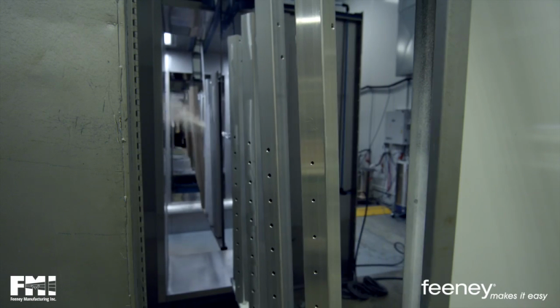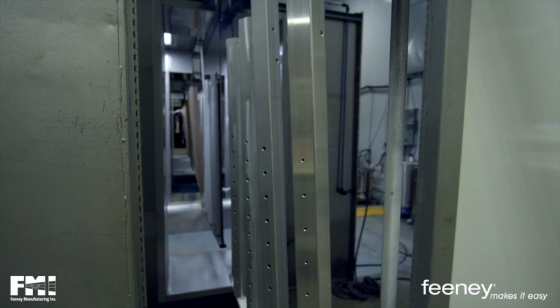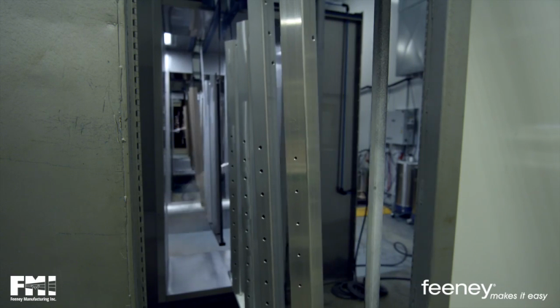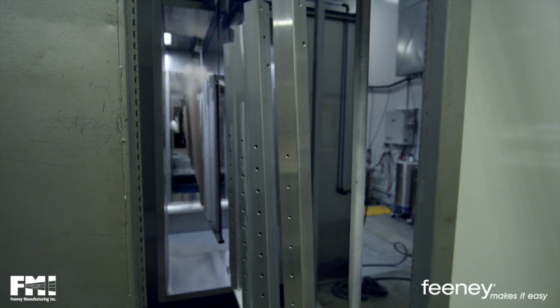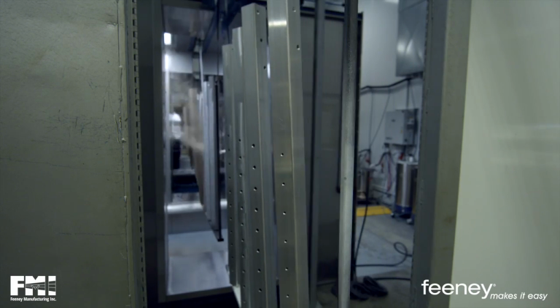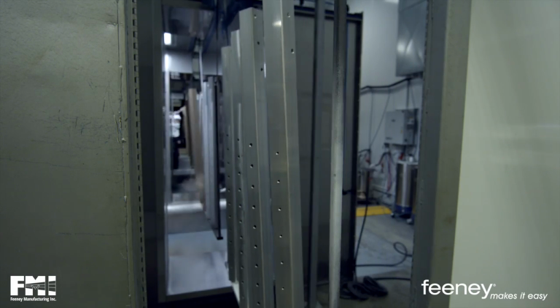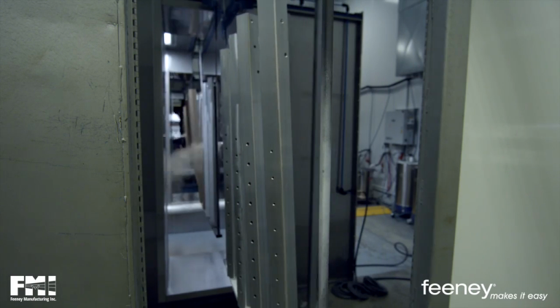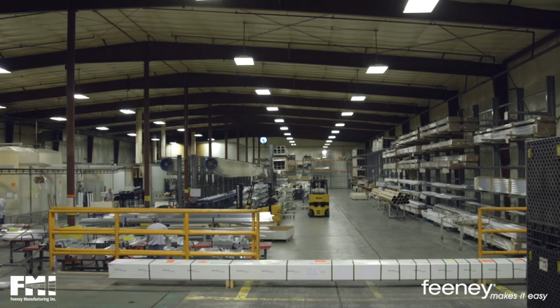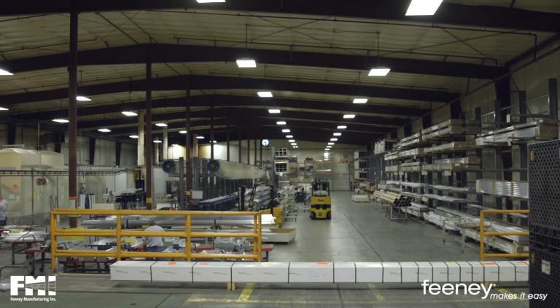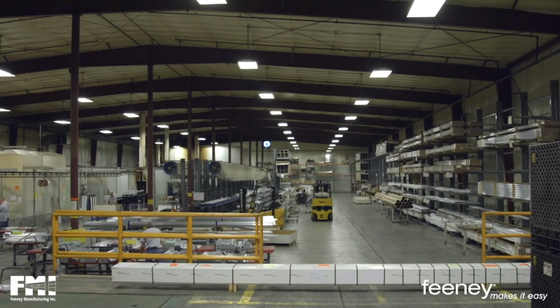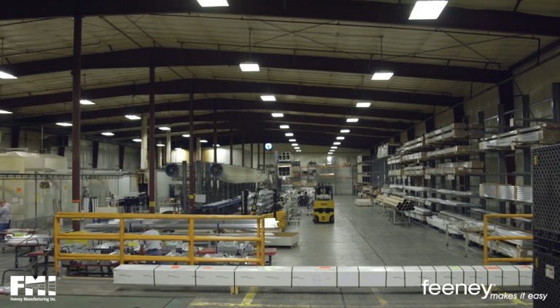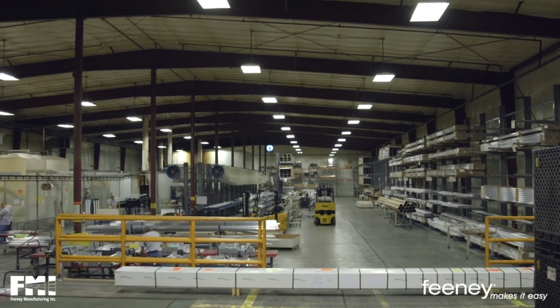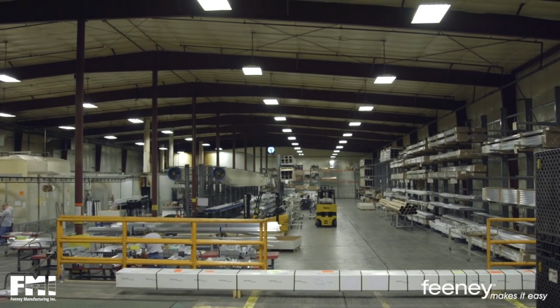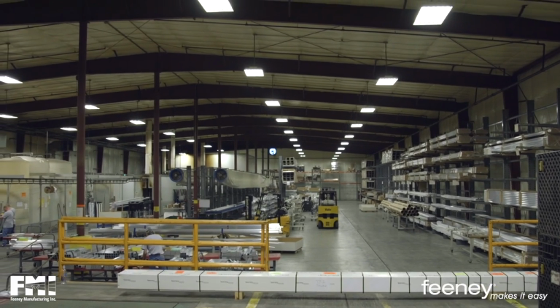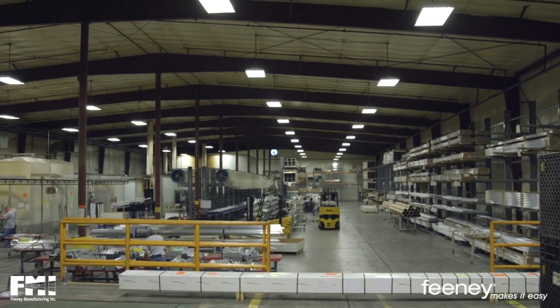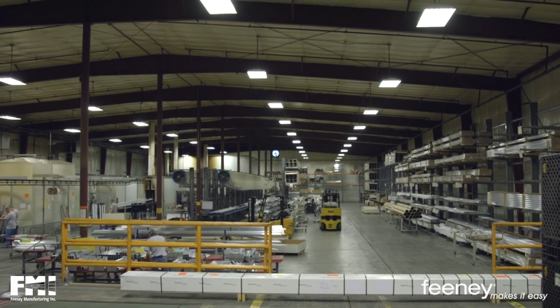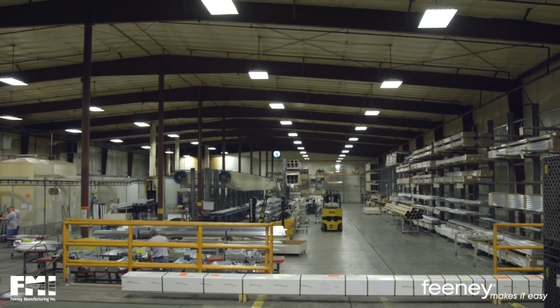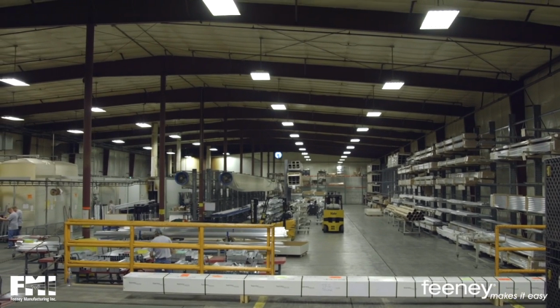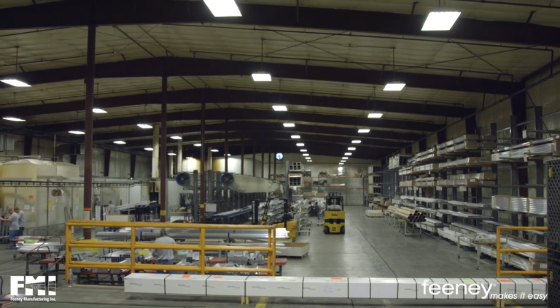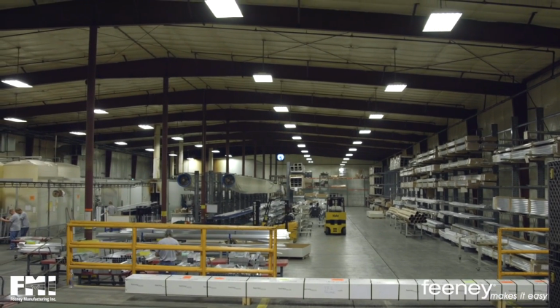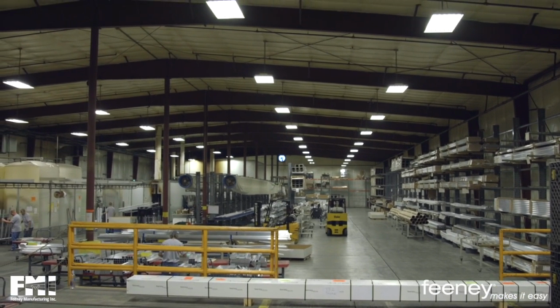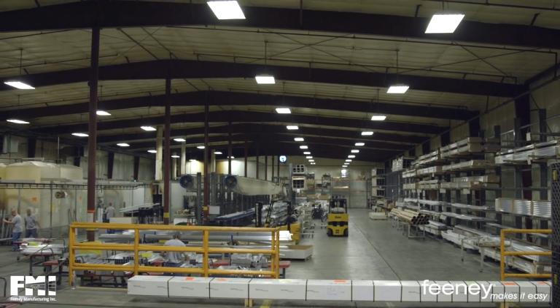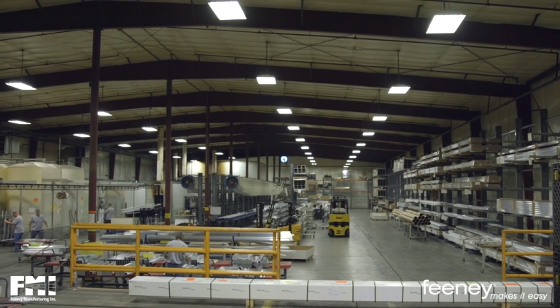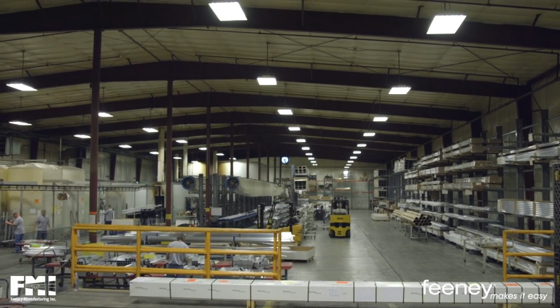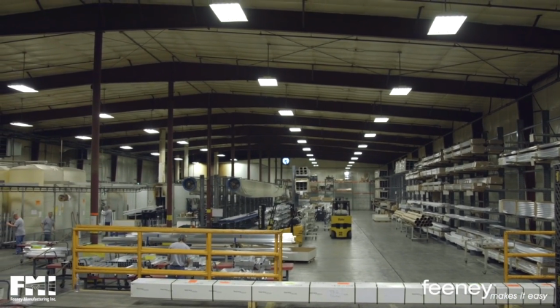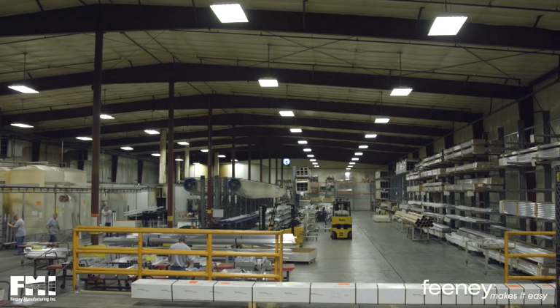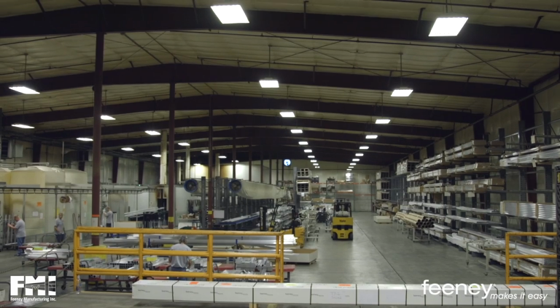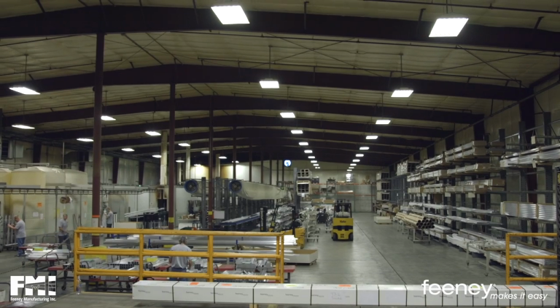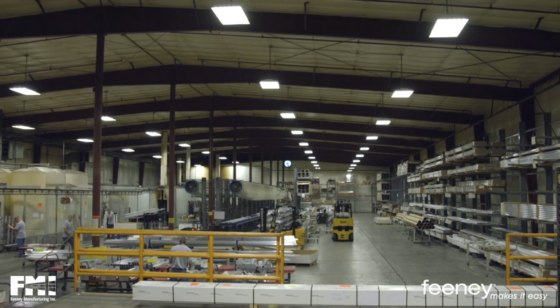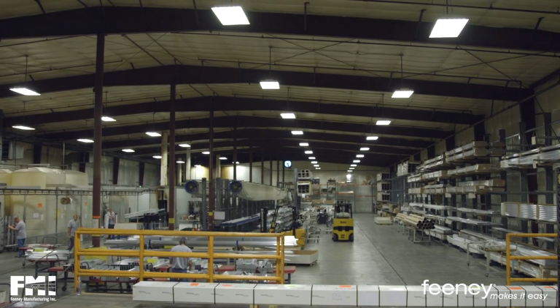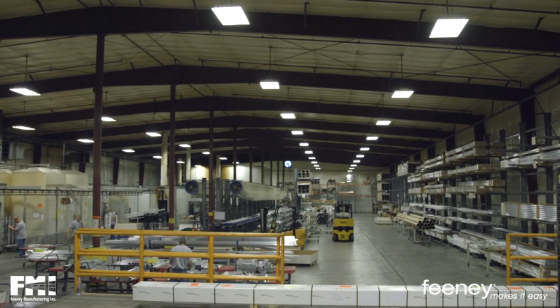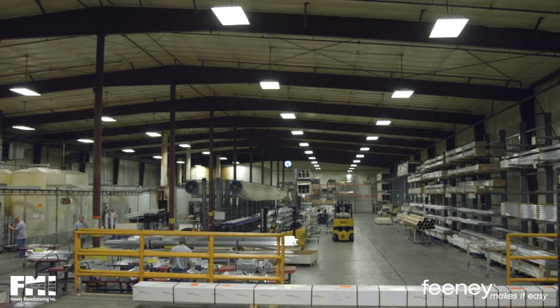And since we do not have any heavy metal waste, our manufacturing facility is a zero discharge facility.